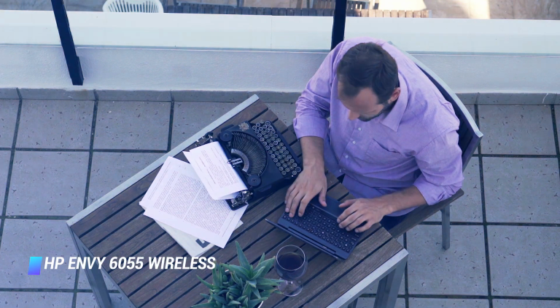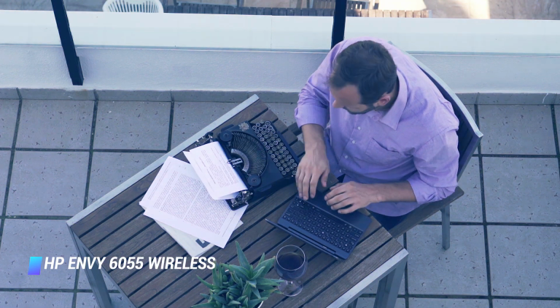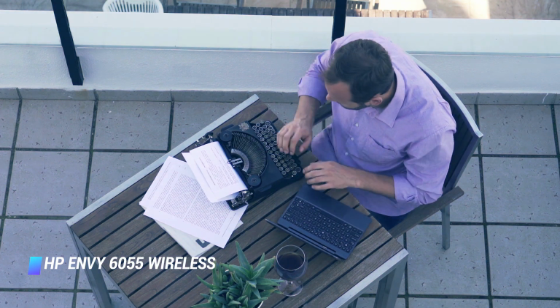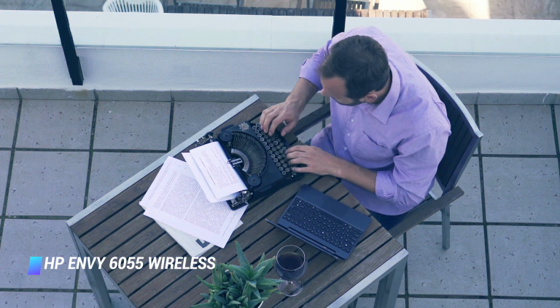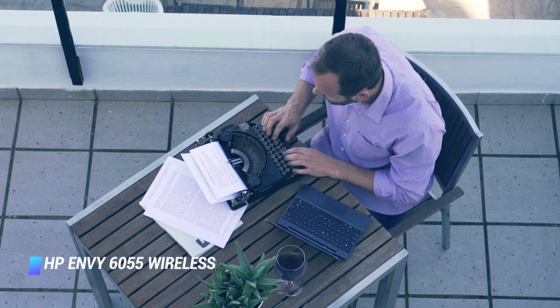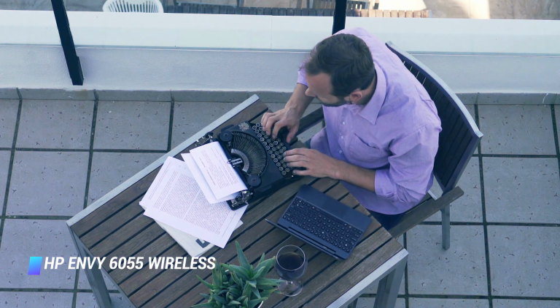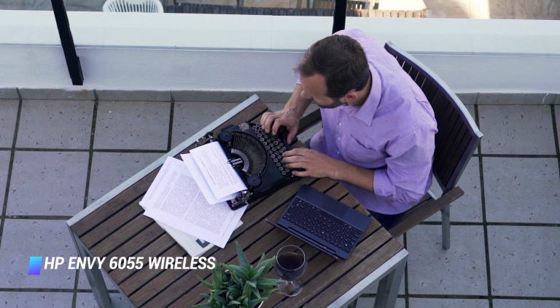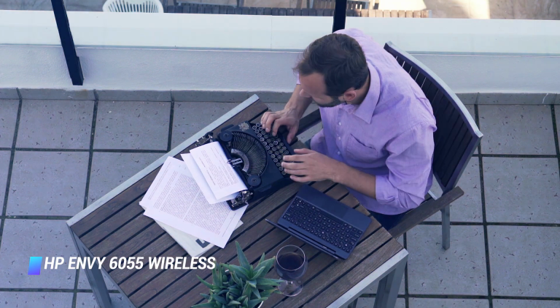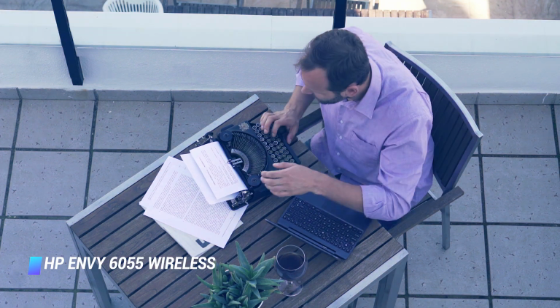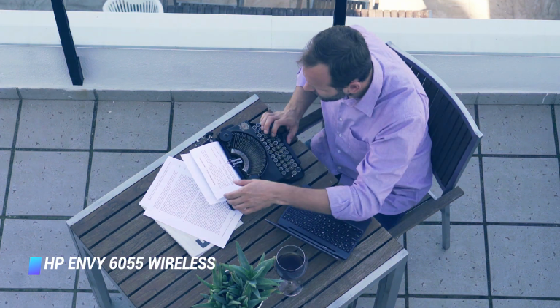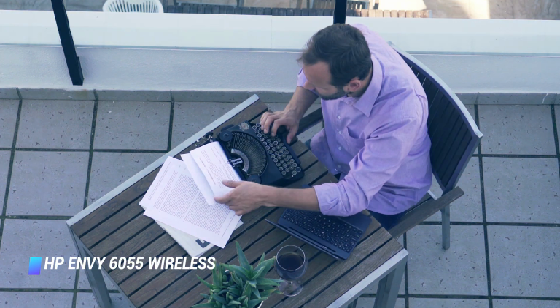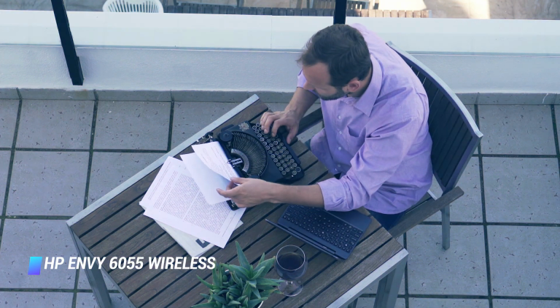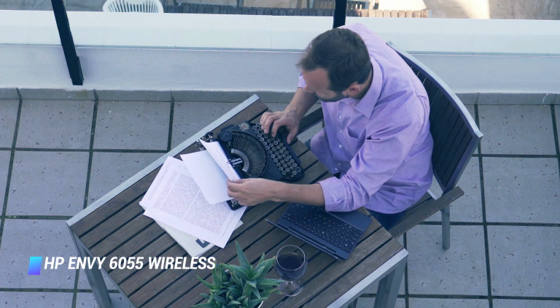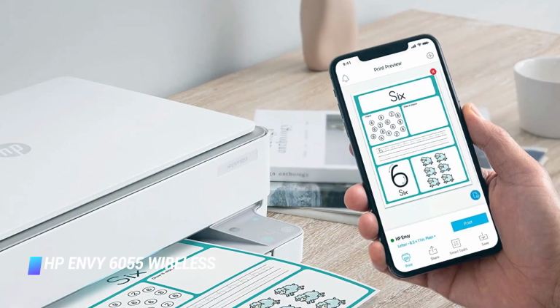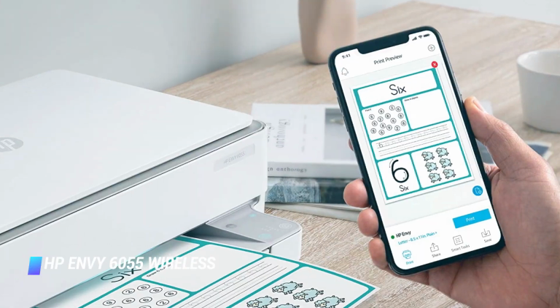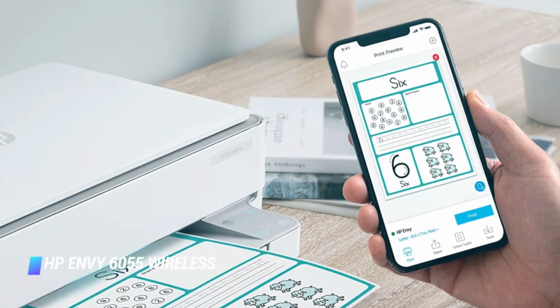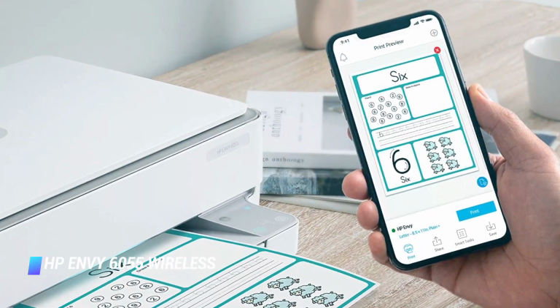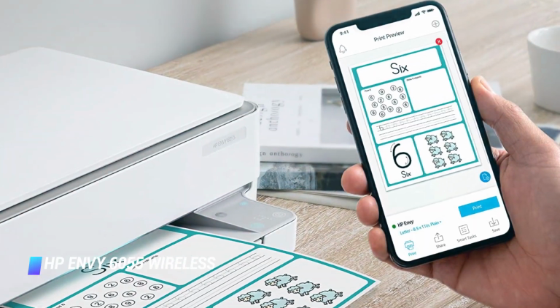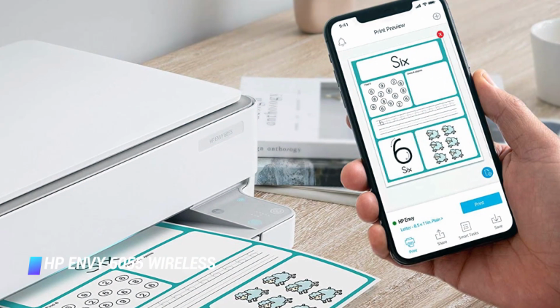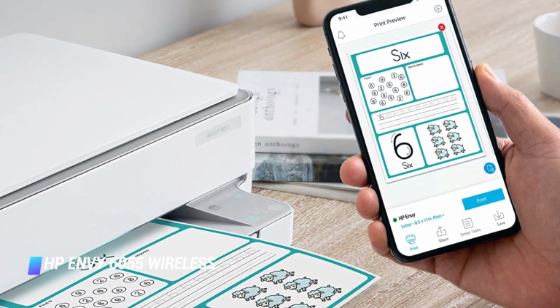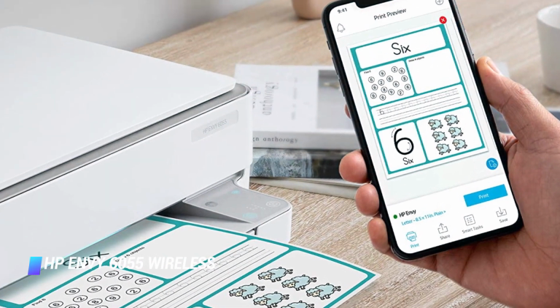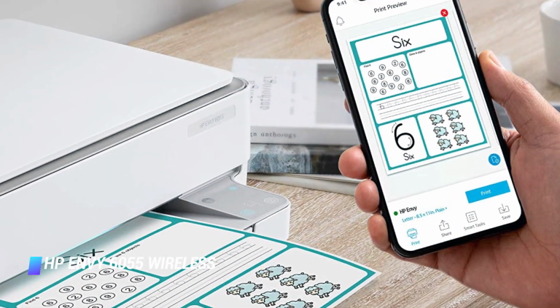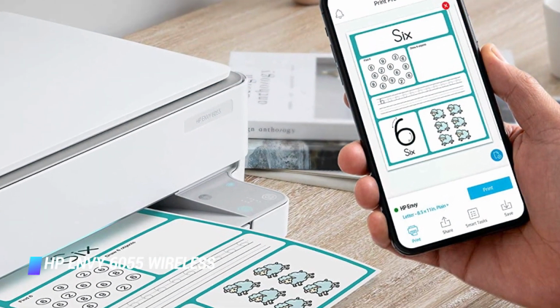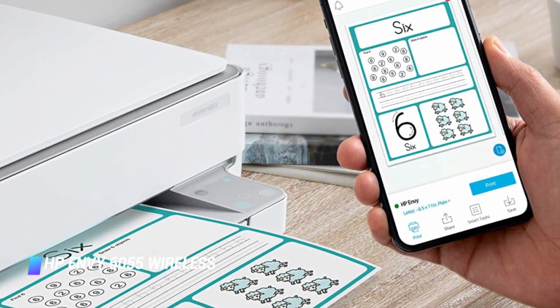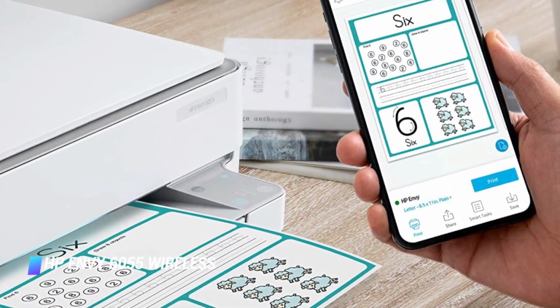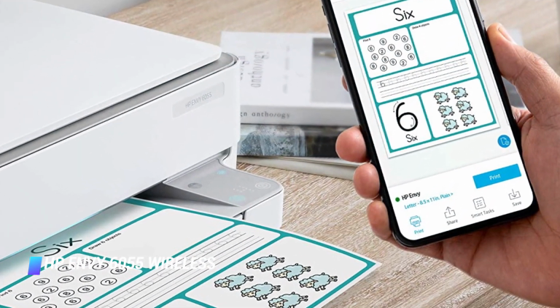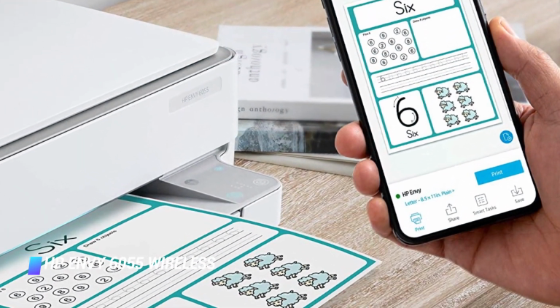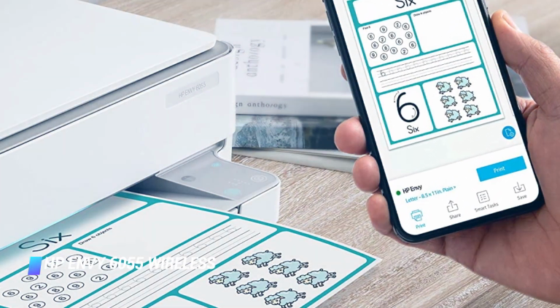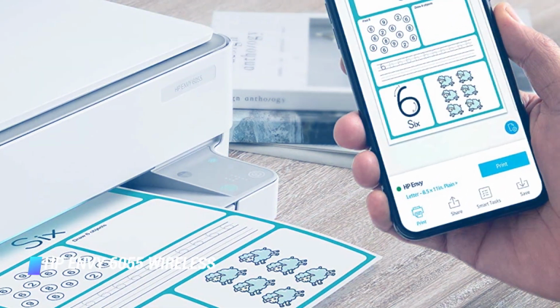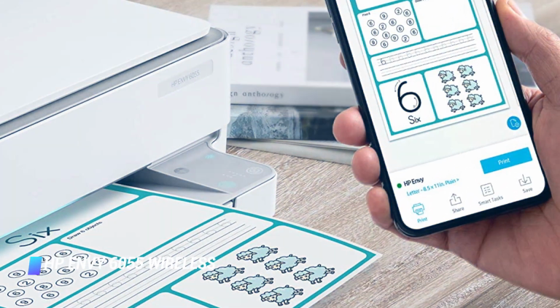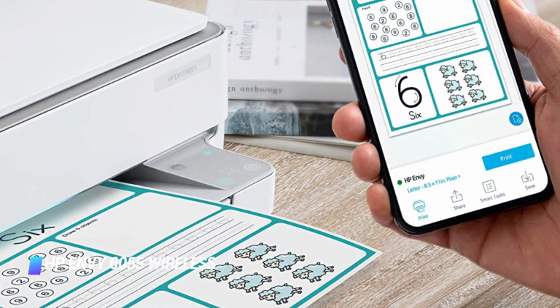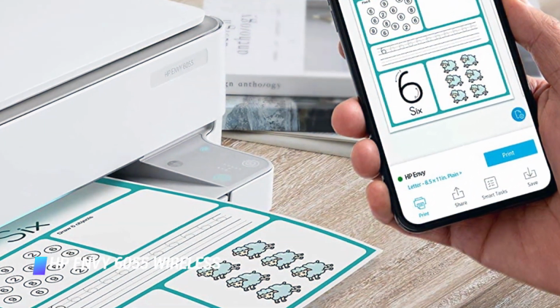According to HP, the Envy 6055 is suitable for 100 to 400 prints per month, enough for most consumers. Managing its ink supply is easy thanks to HP's Instant Ink subscription service.